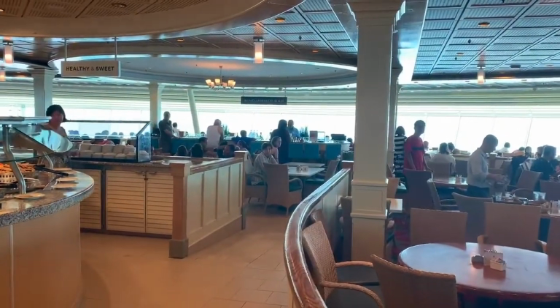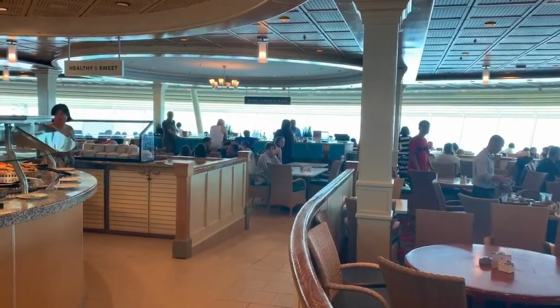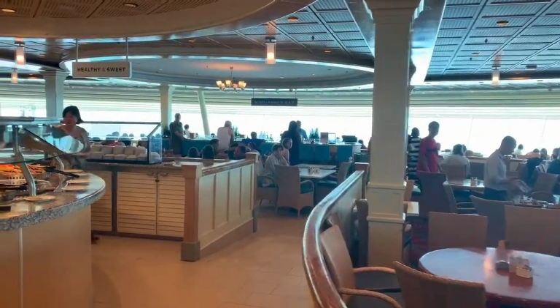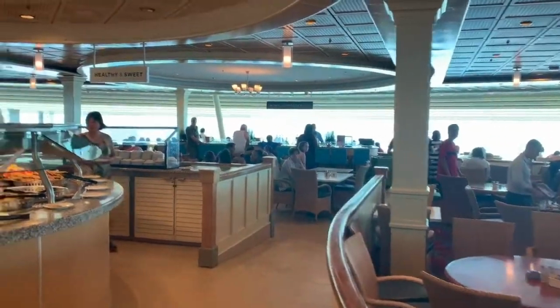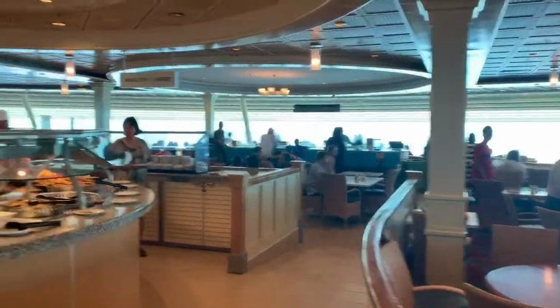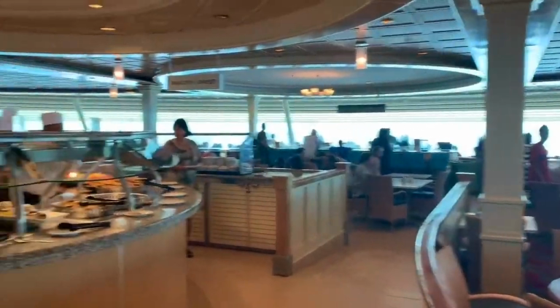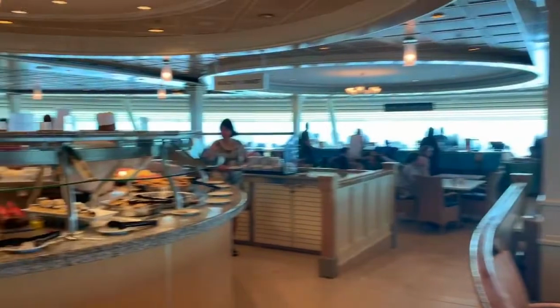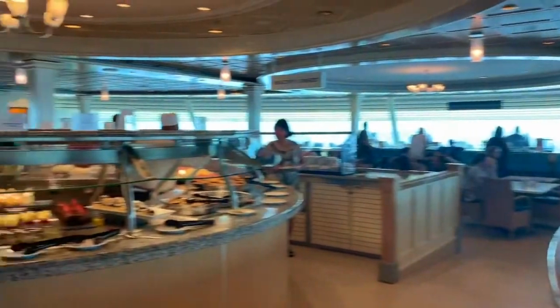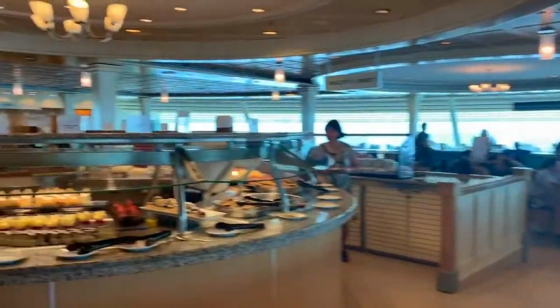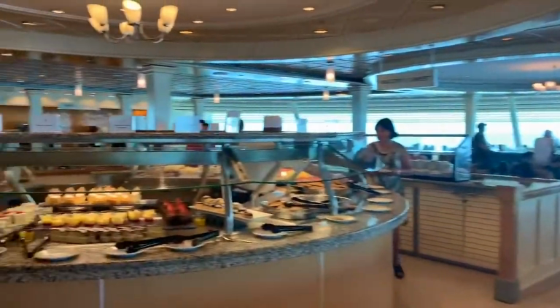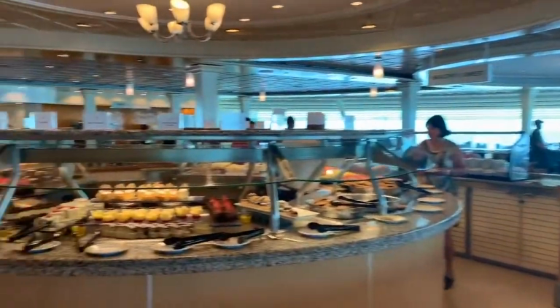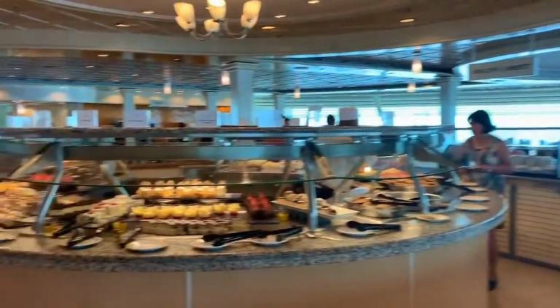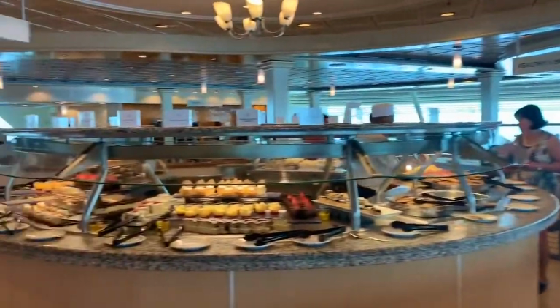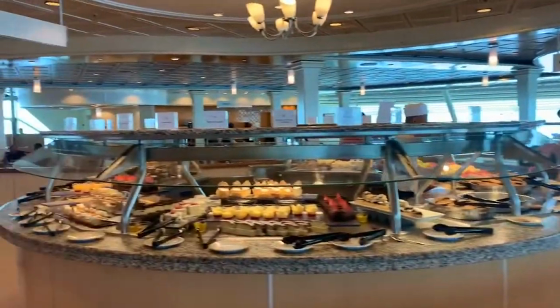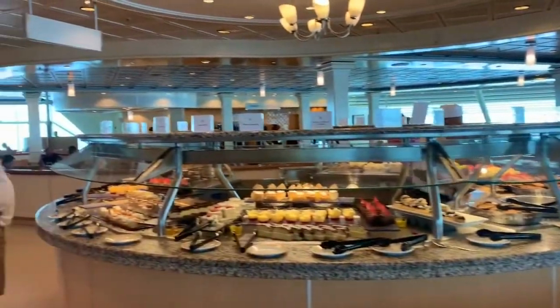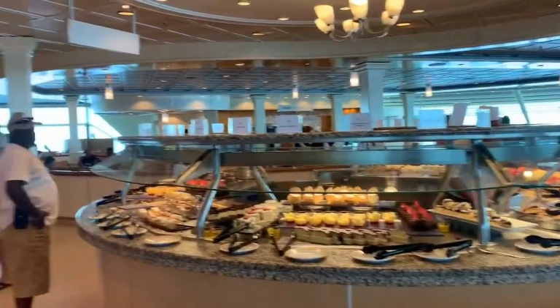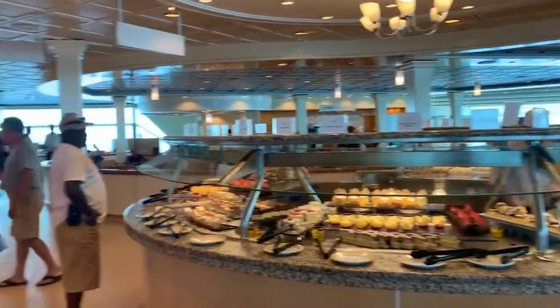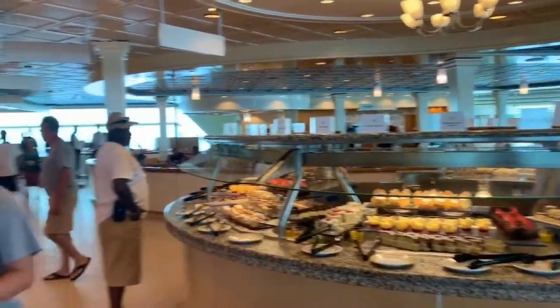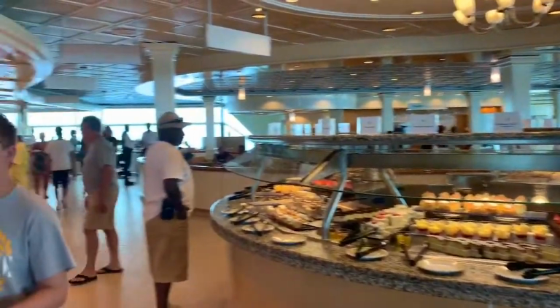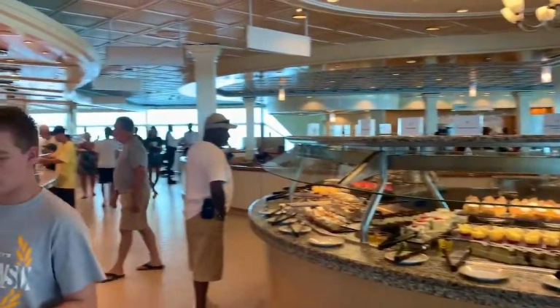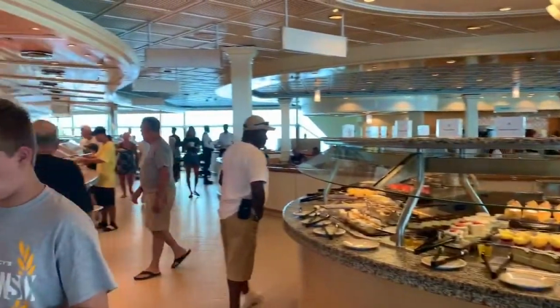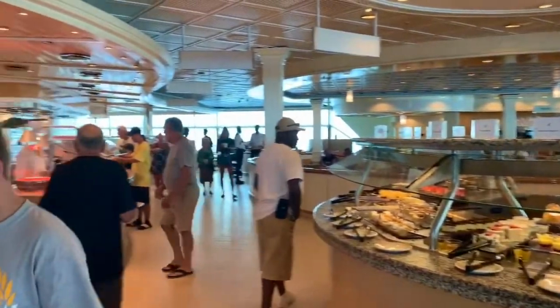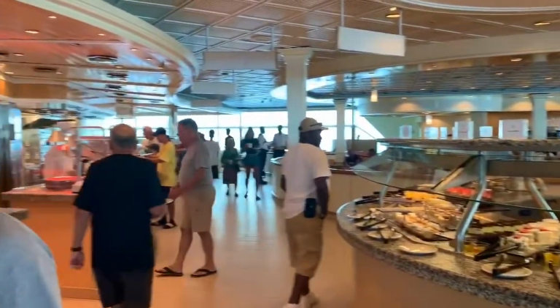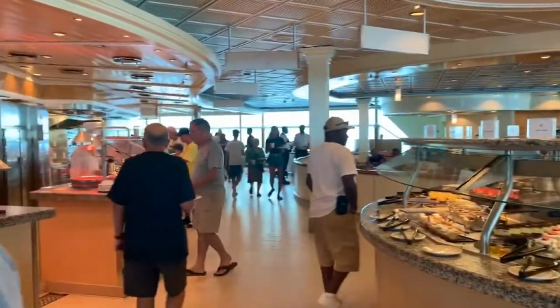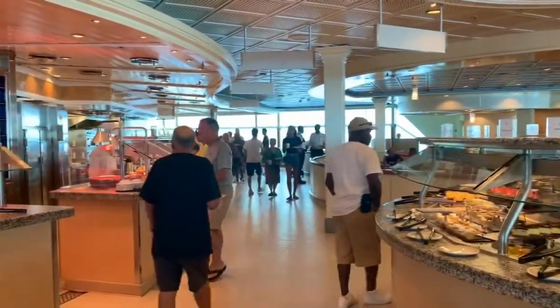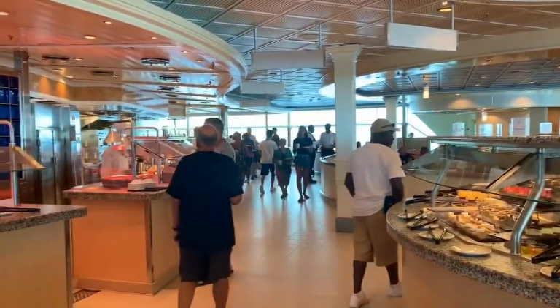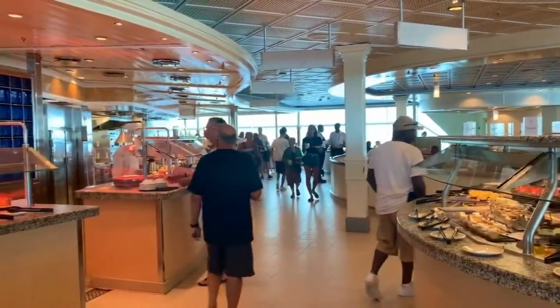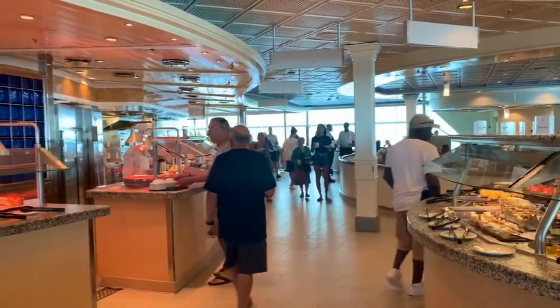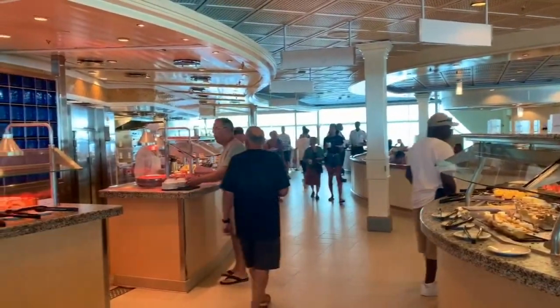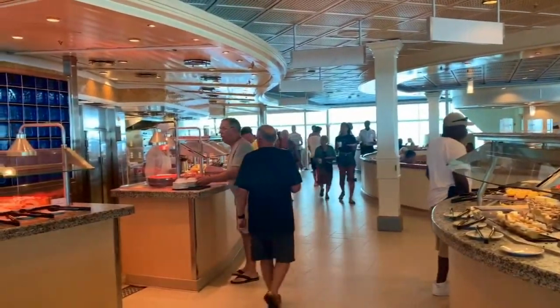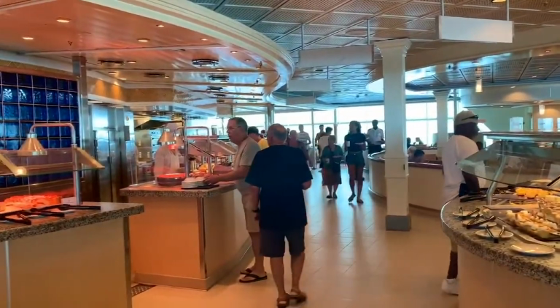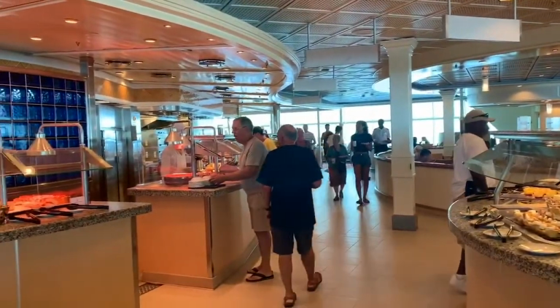If you missed dinner time, got back late, or just want a quick bite — Windjammer's up here to get food.